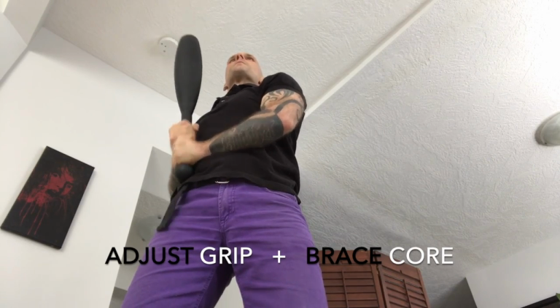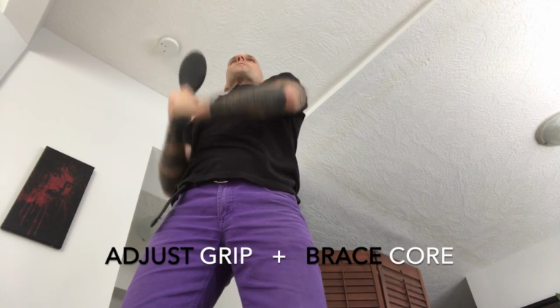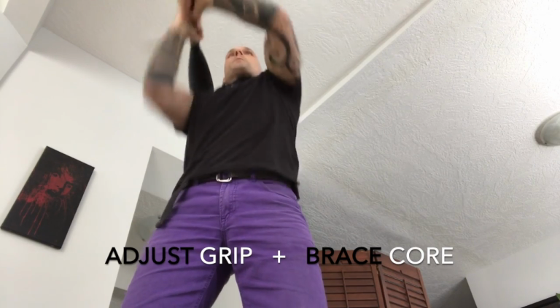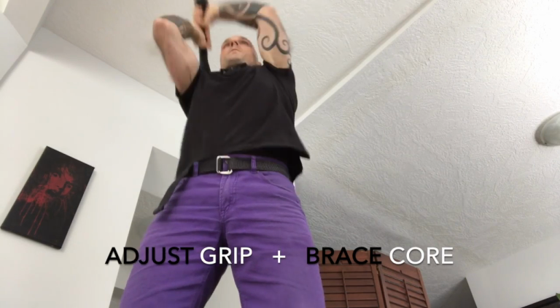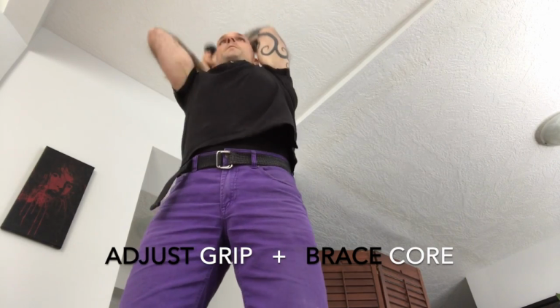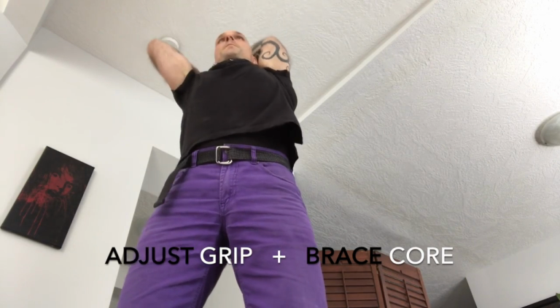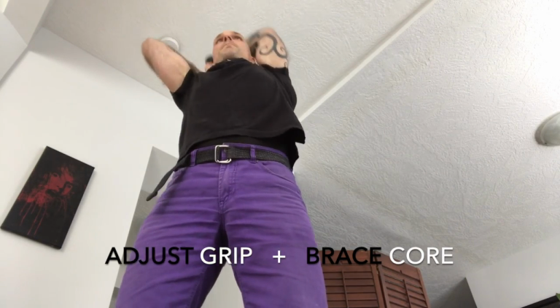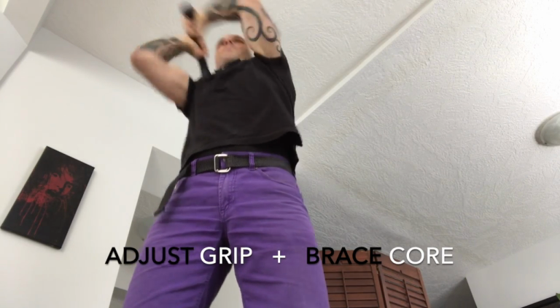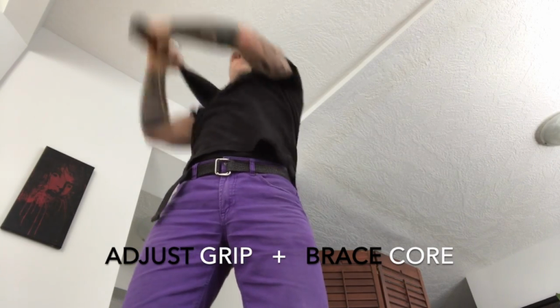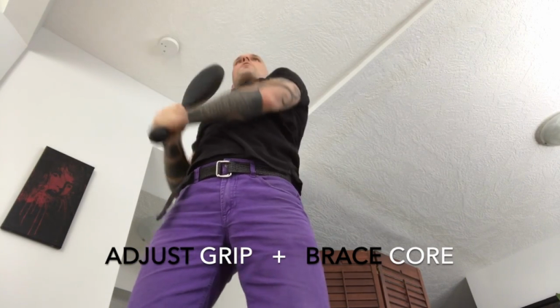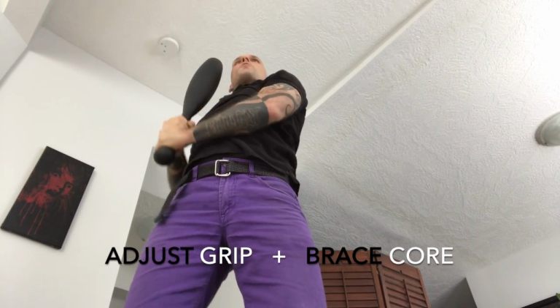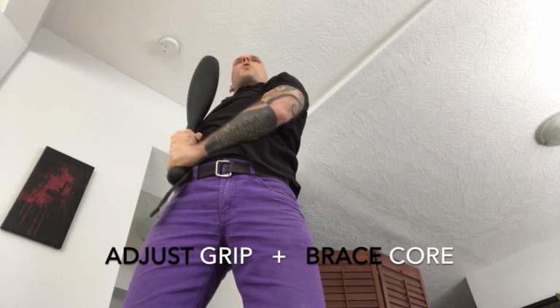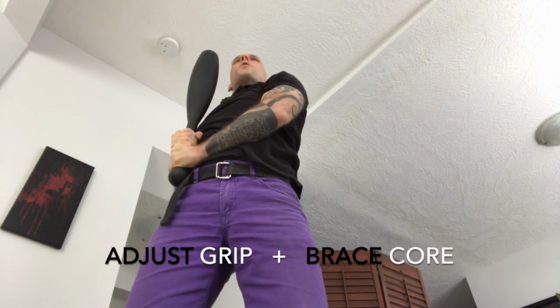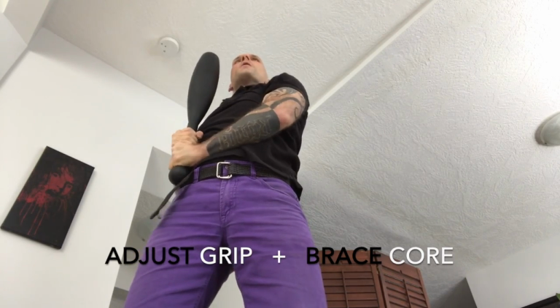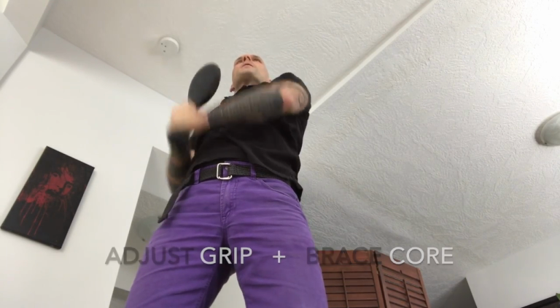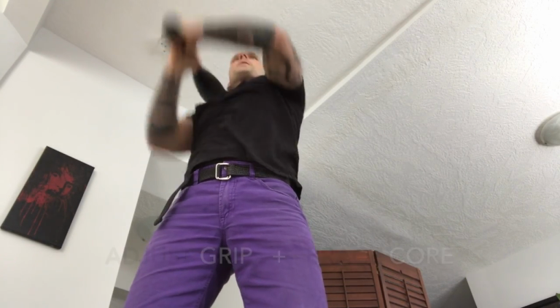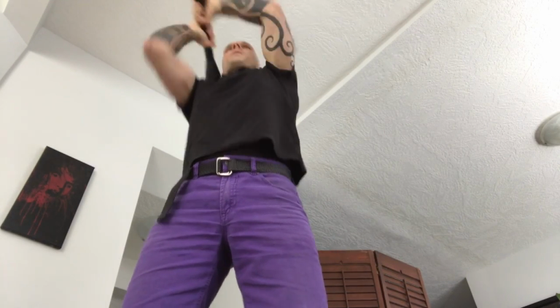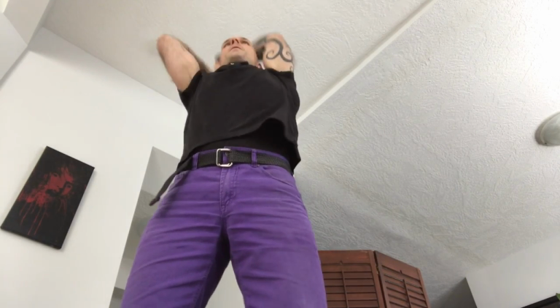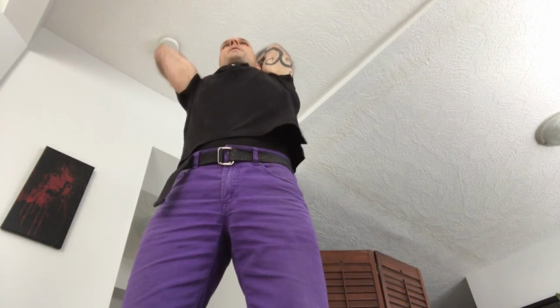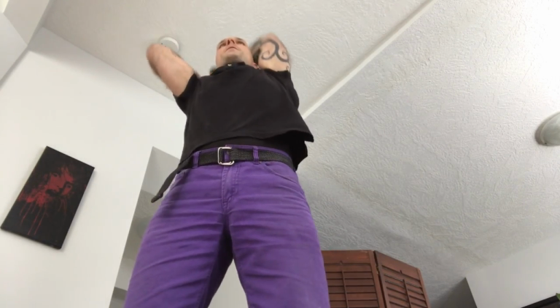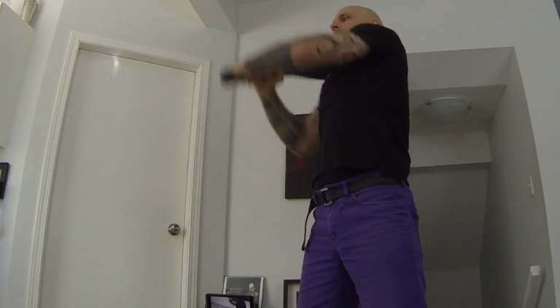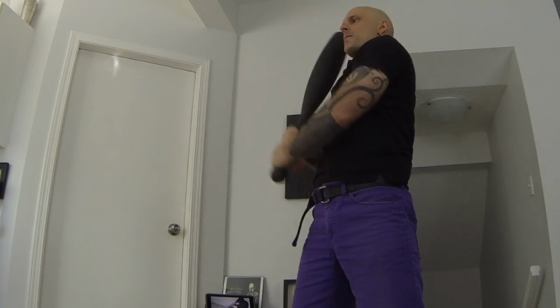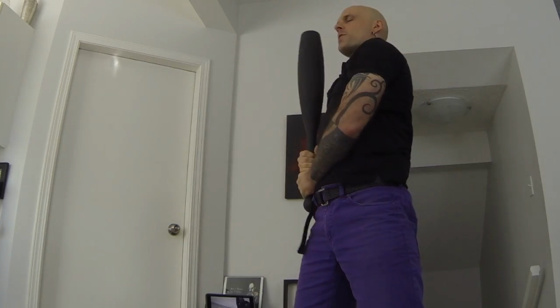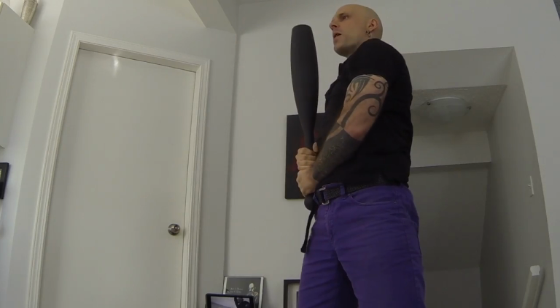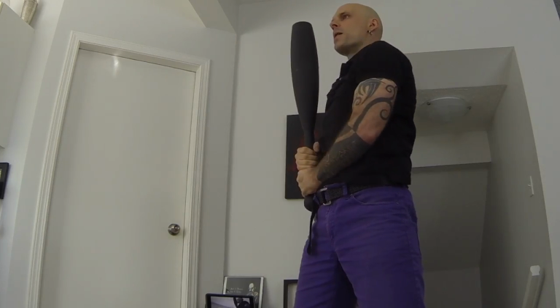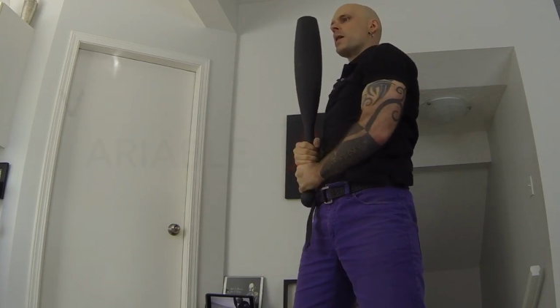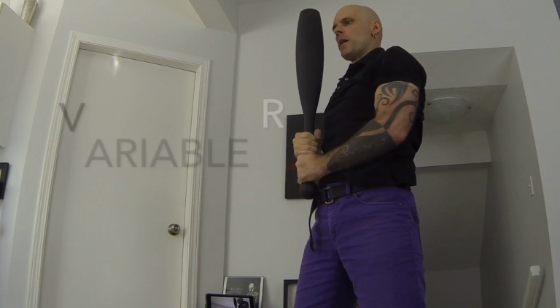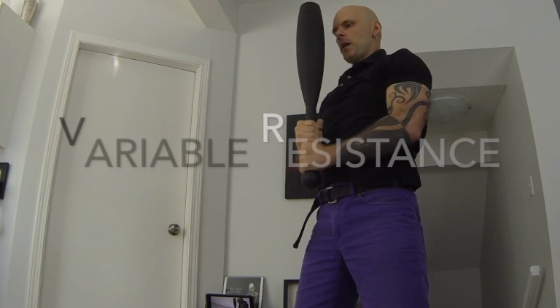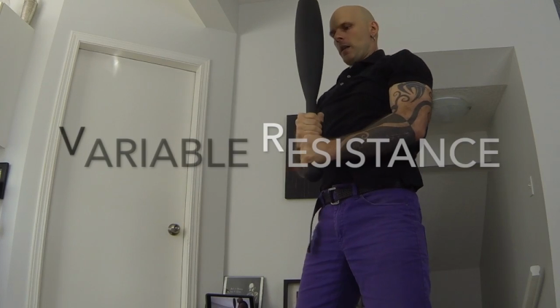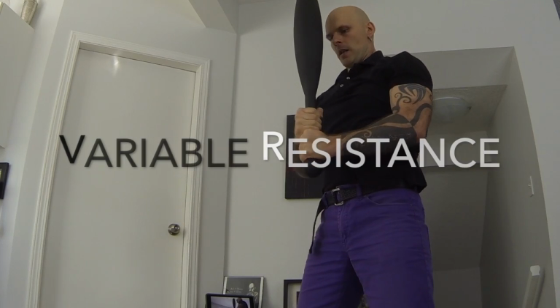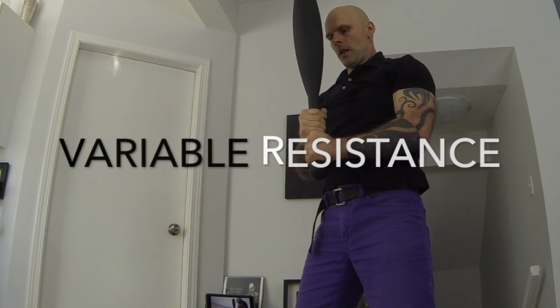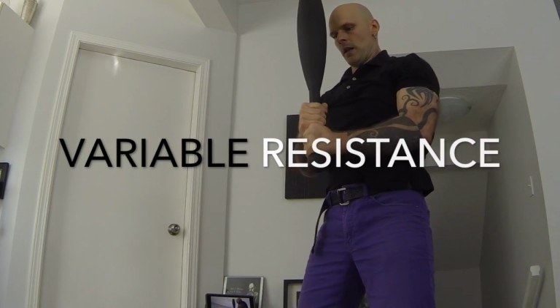Develop balance, coordination, flexibility, endurance, speed, and strength.